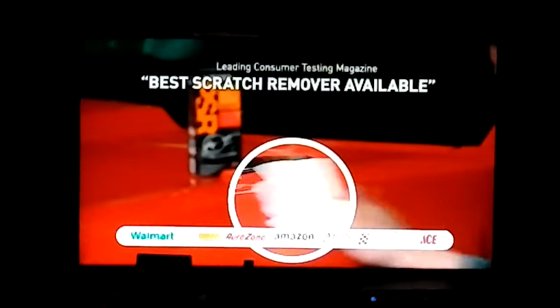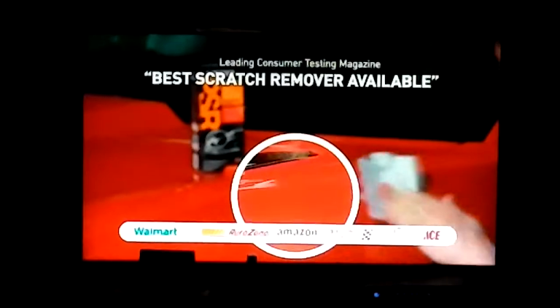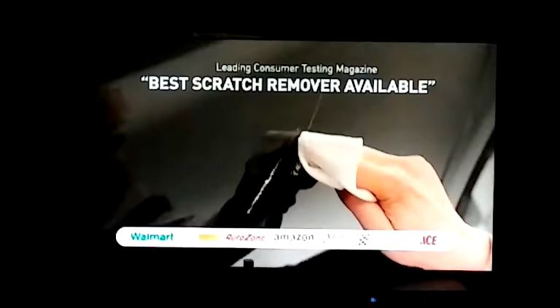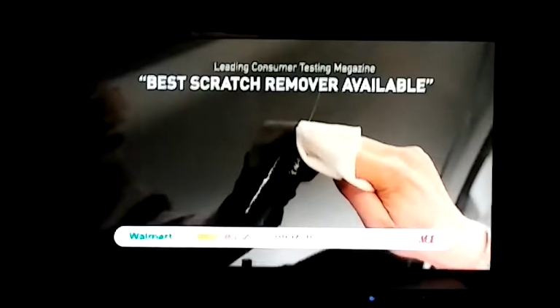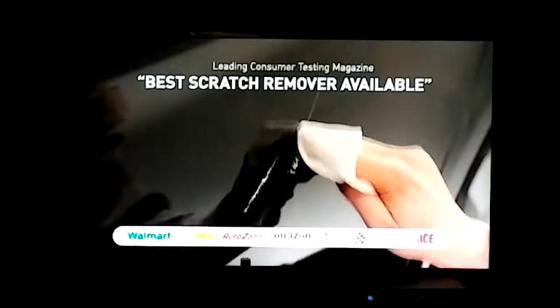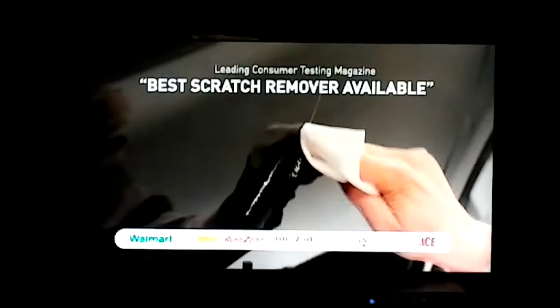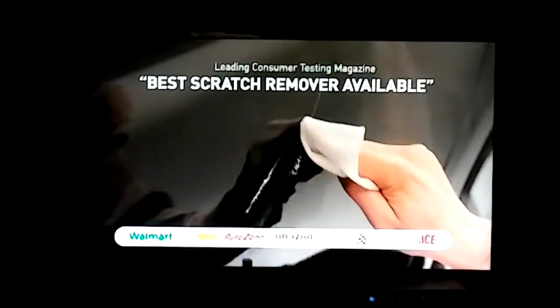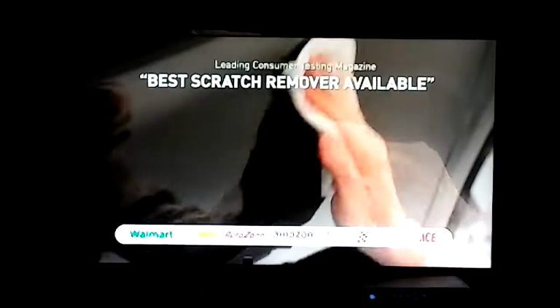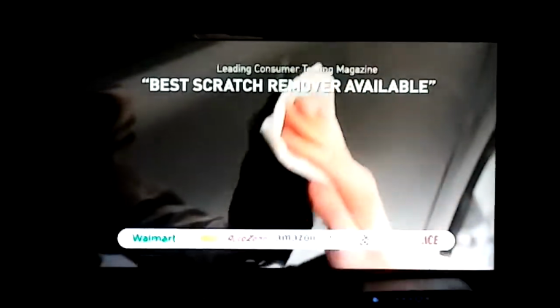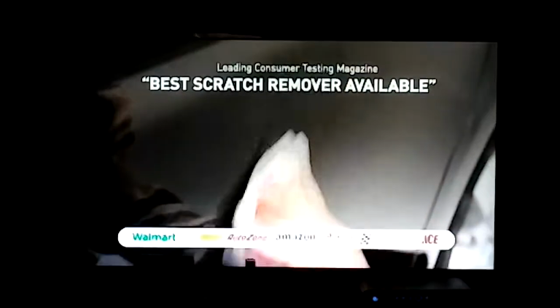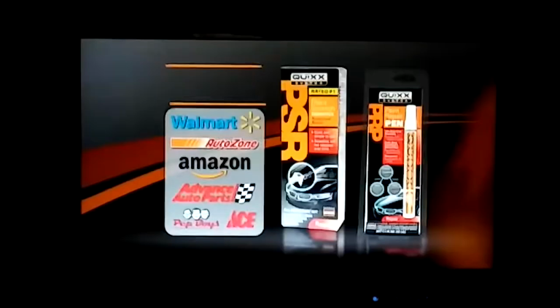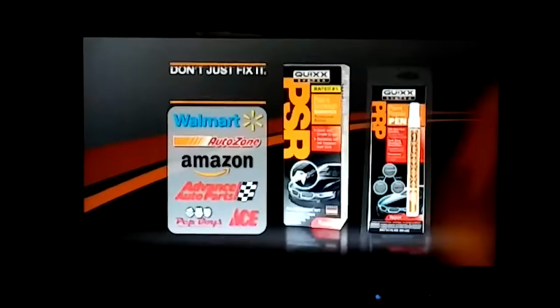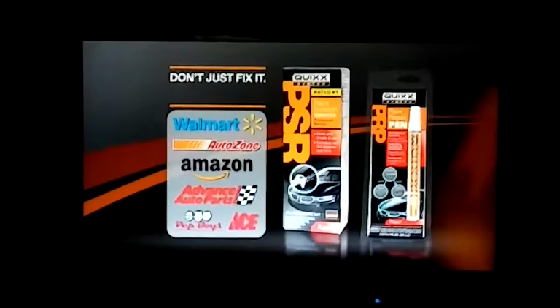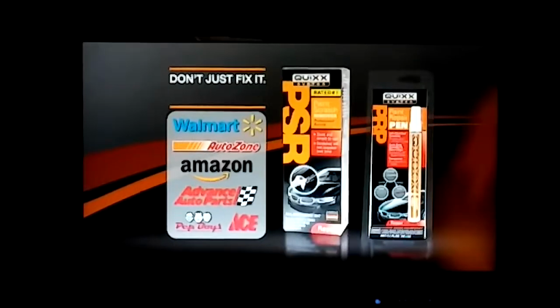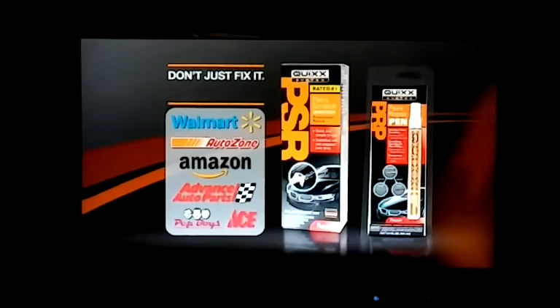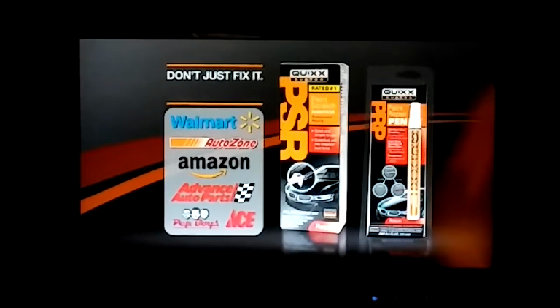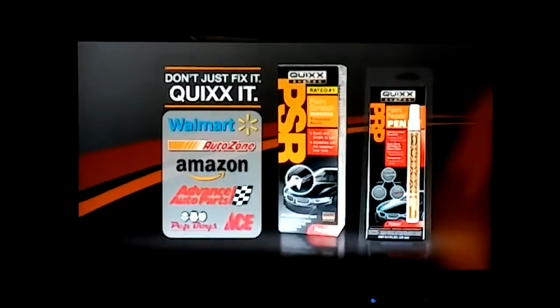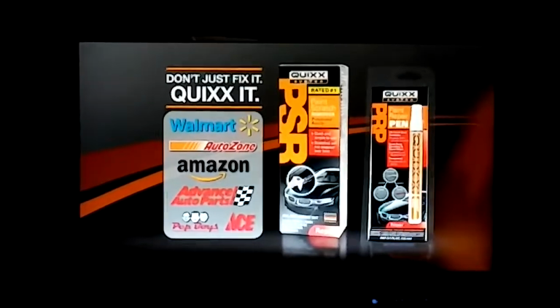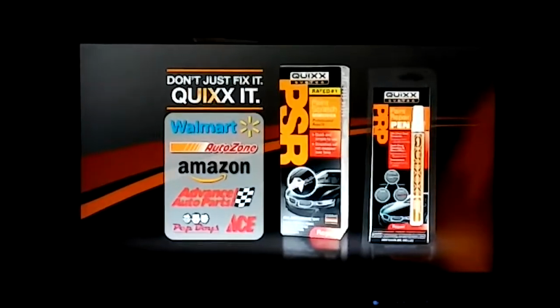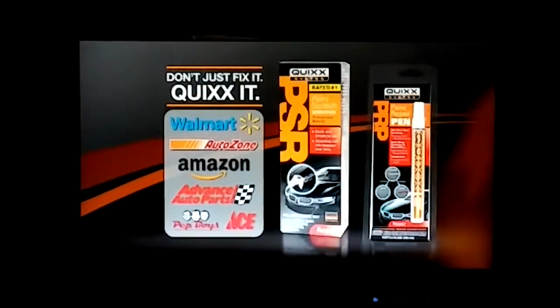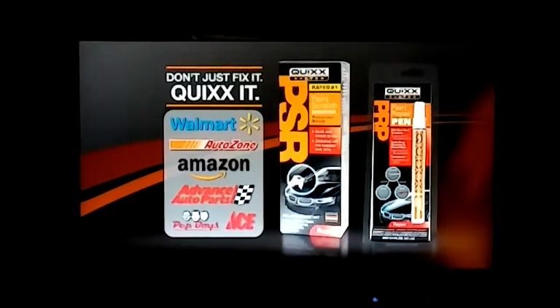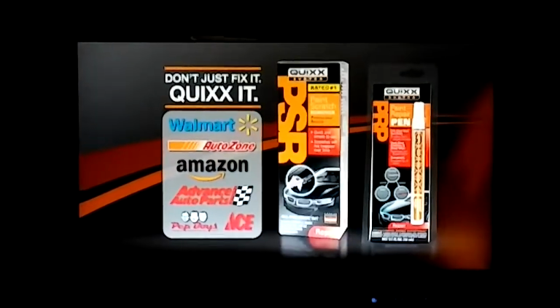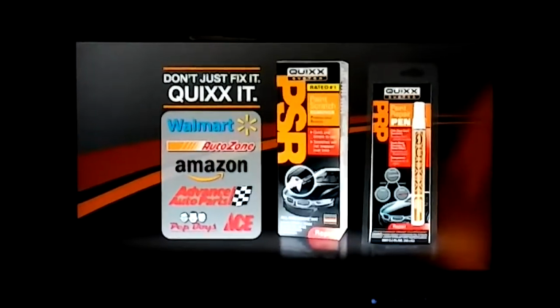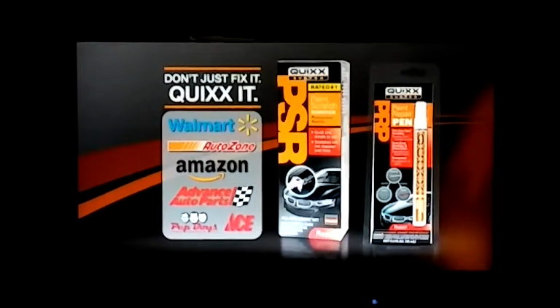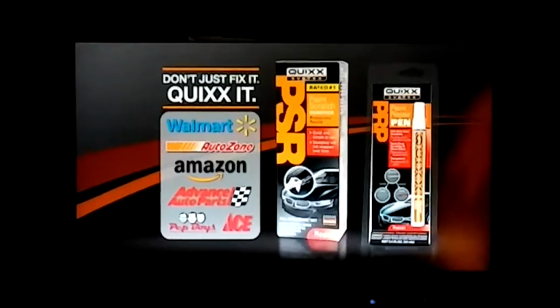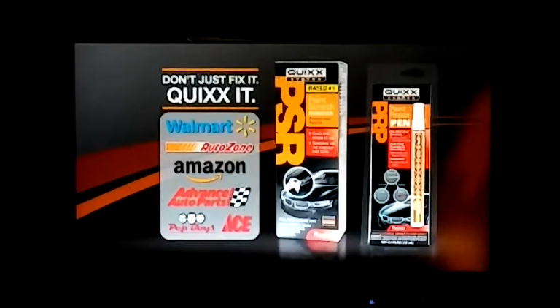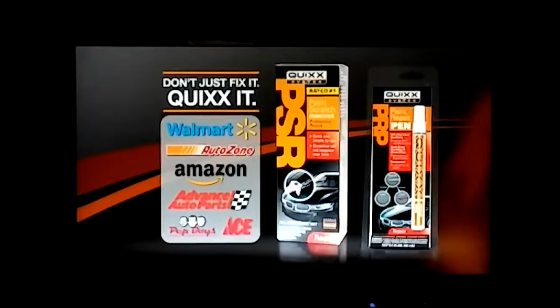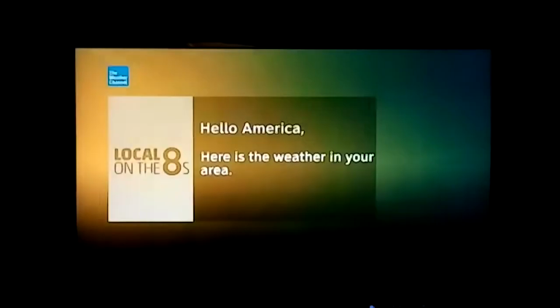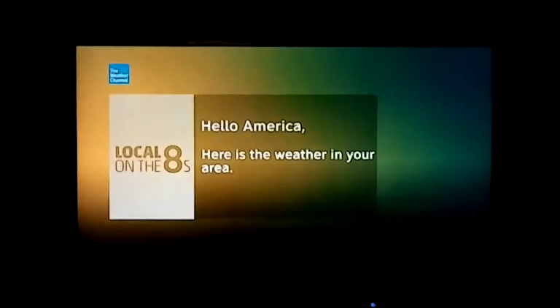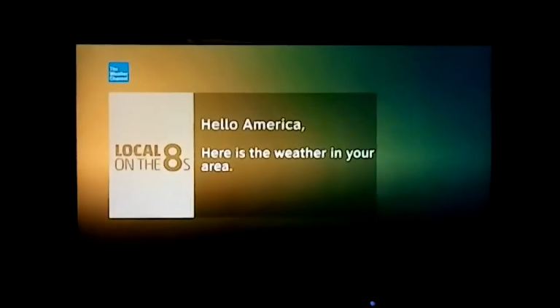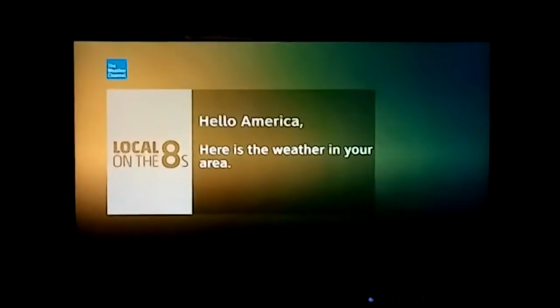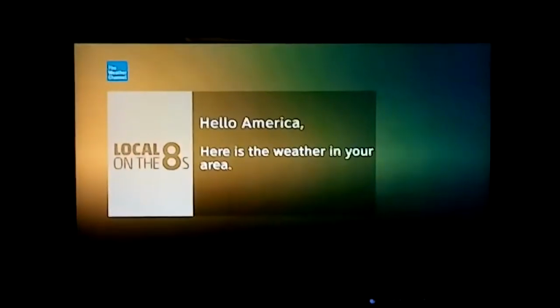Scratch remover available. So don't just fix it, Quix it — at Walmart and these fine retailers.